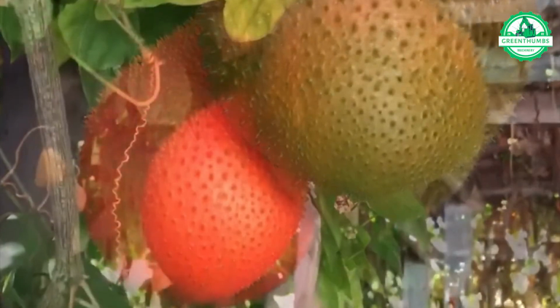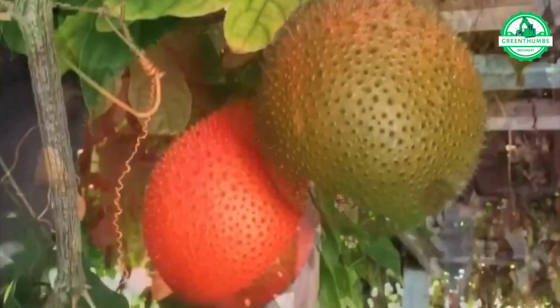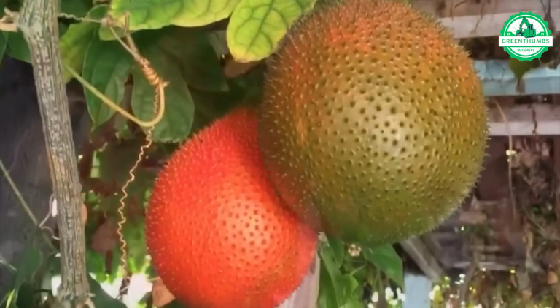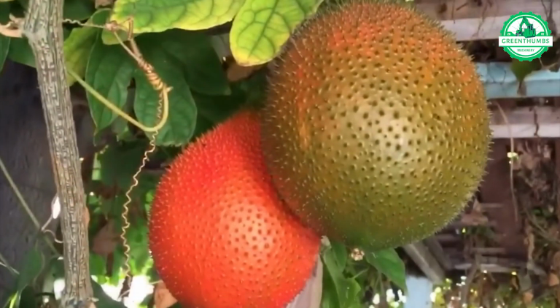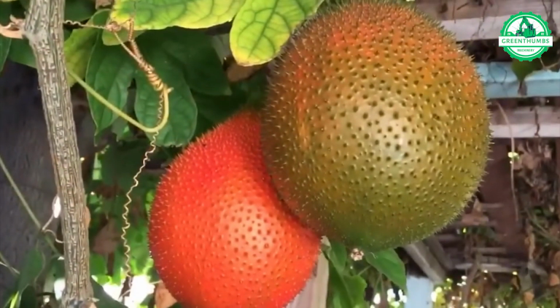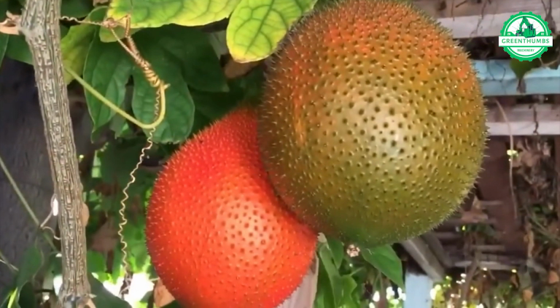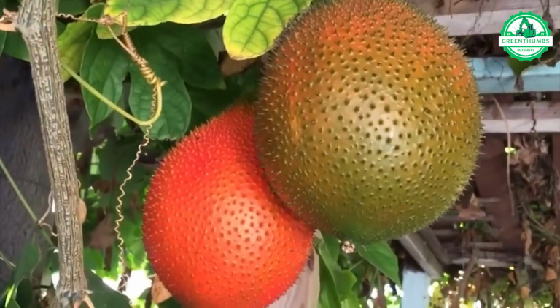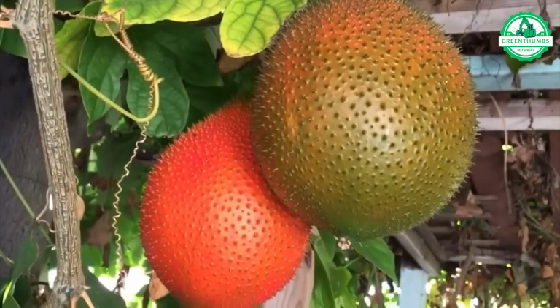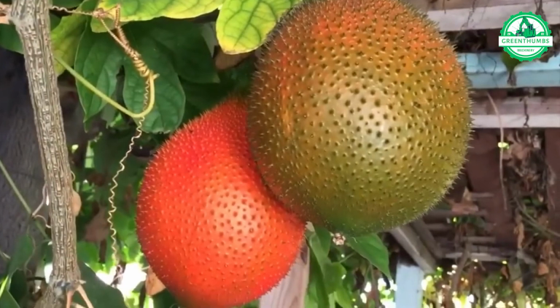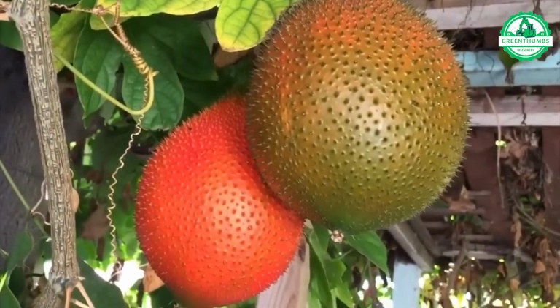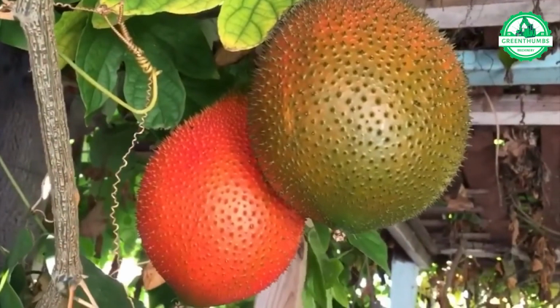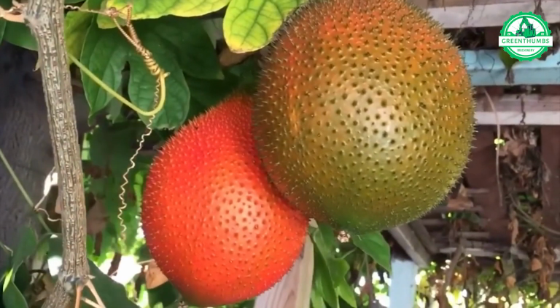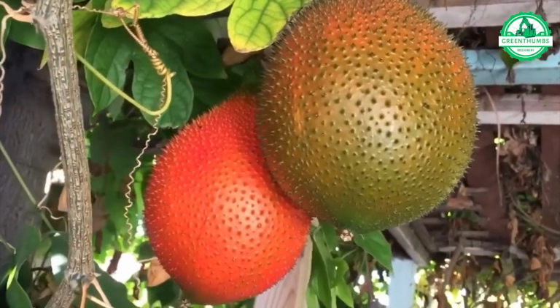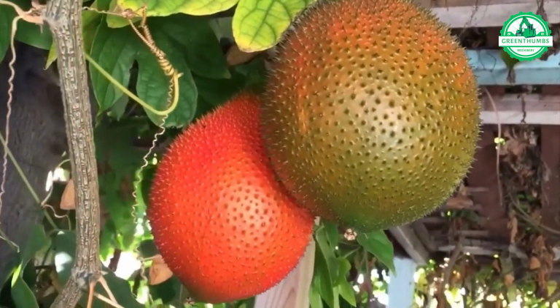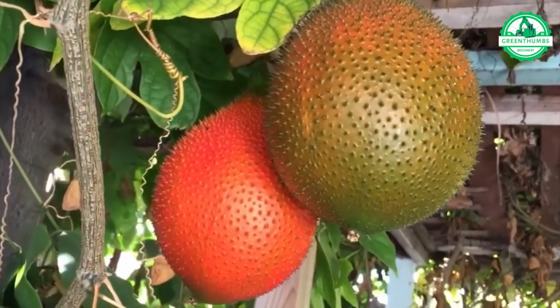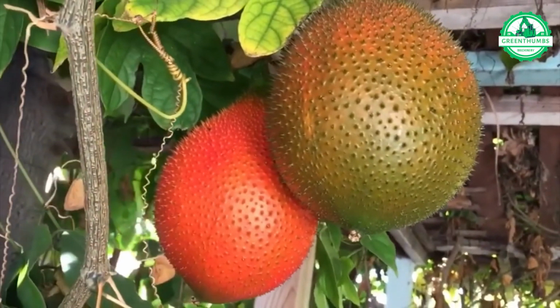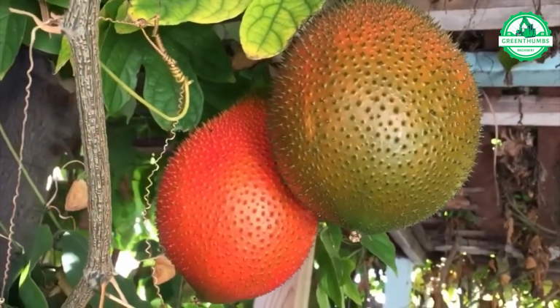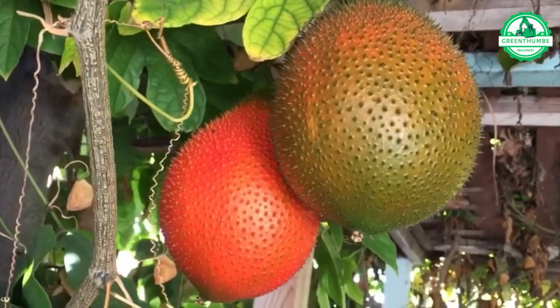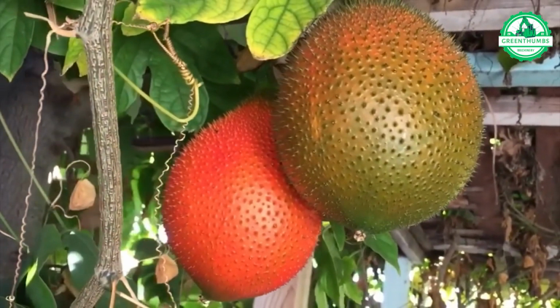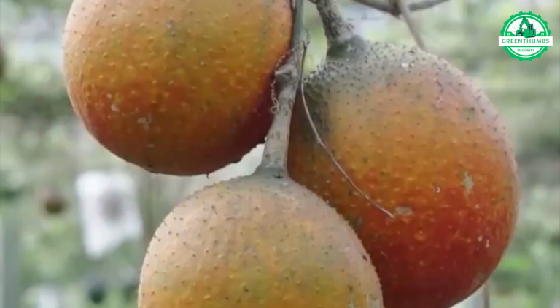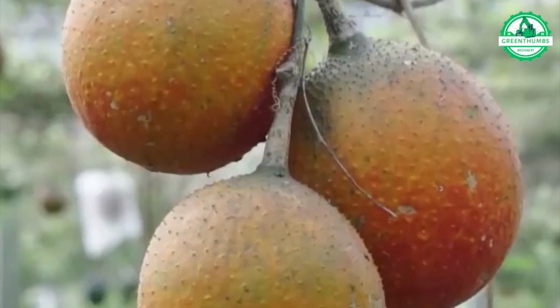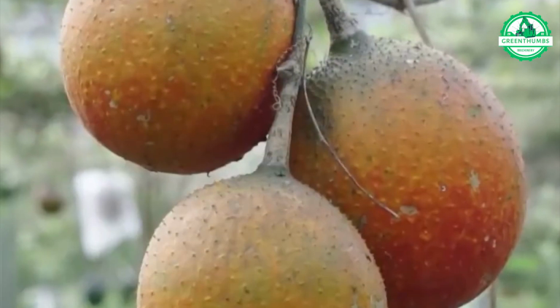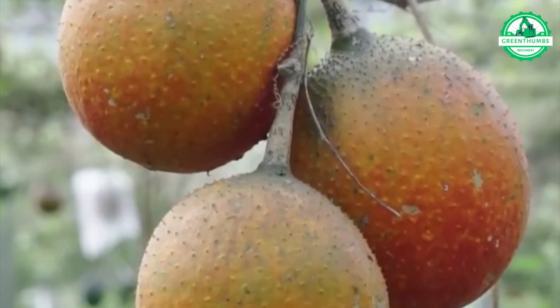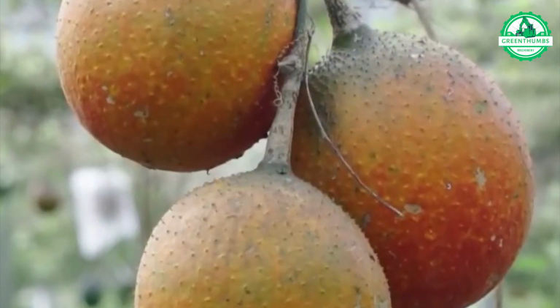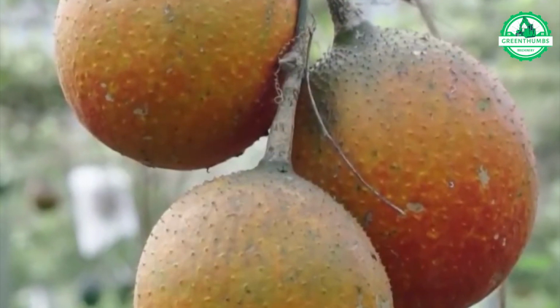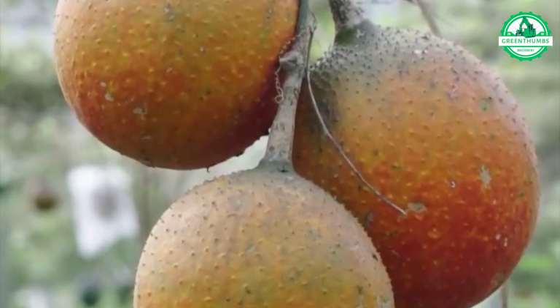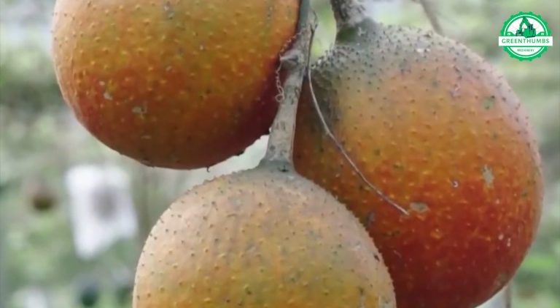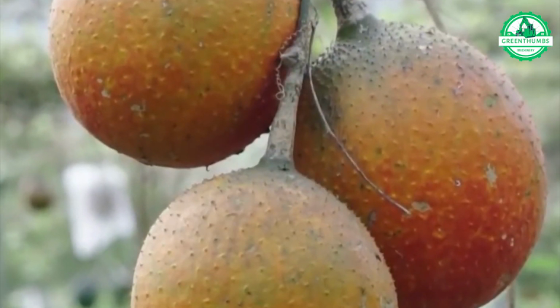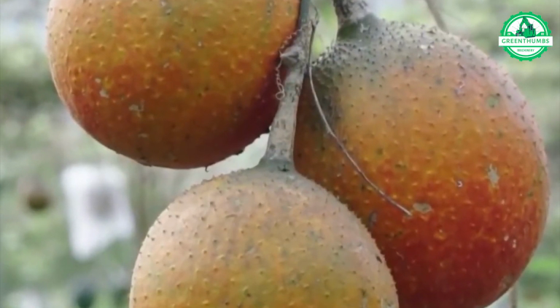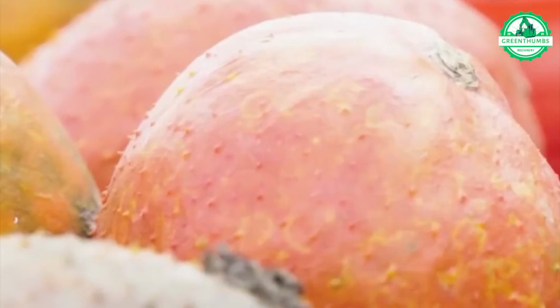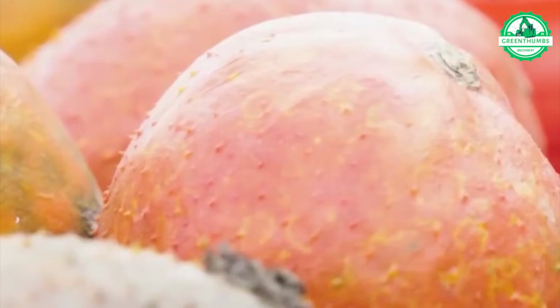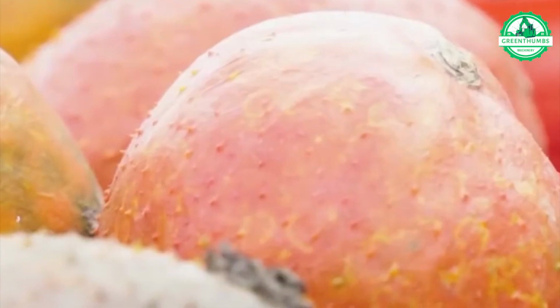Not many may be familiar with this unusual fruit. Let me reveal that it's the GAK fruit.